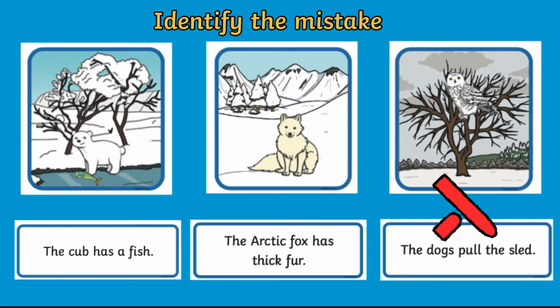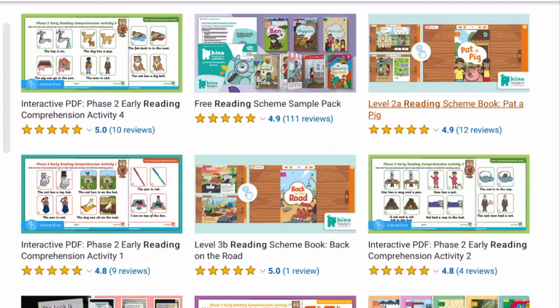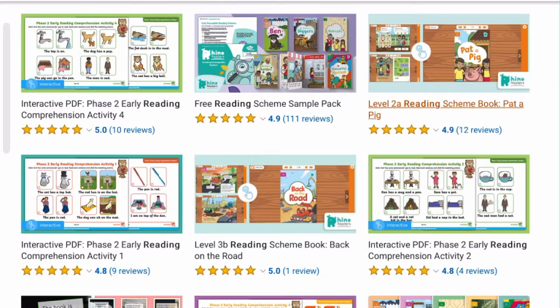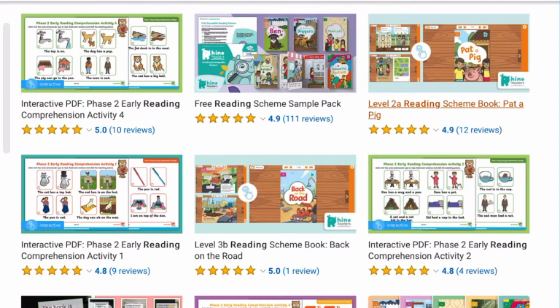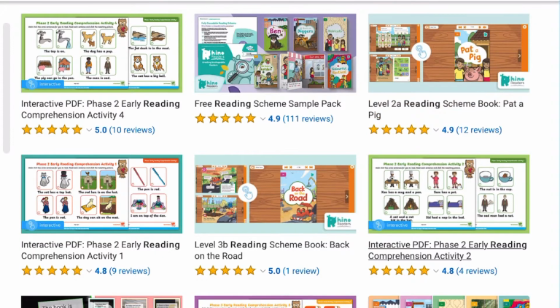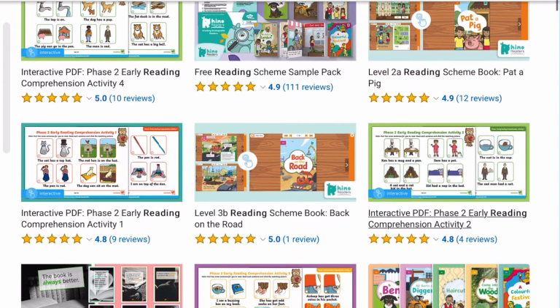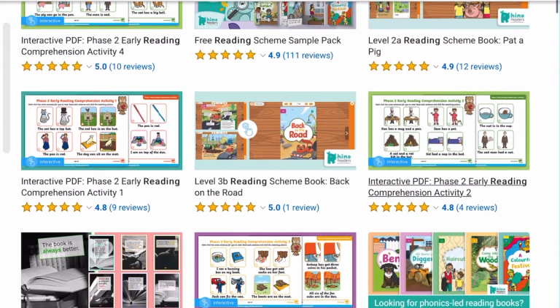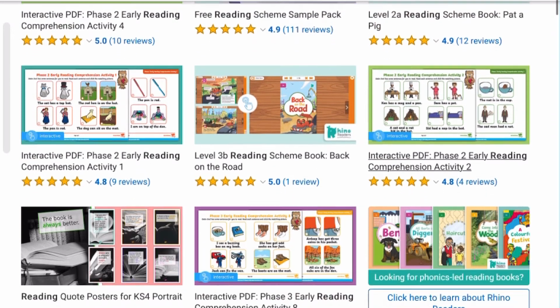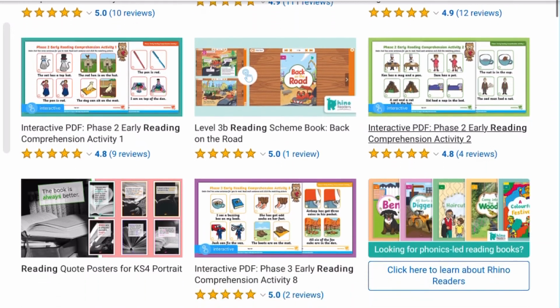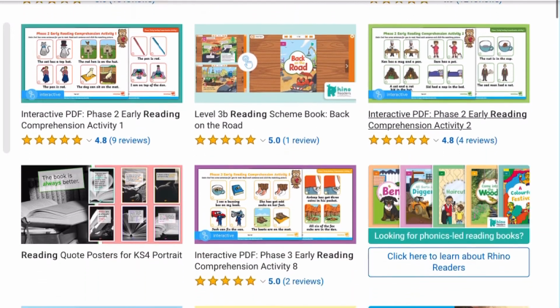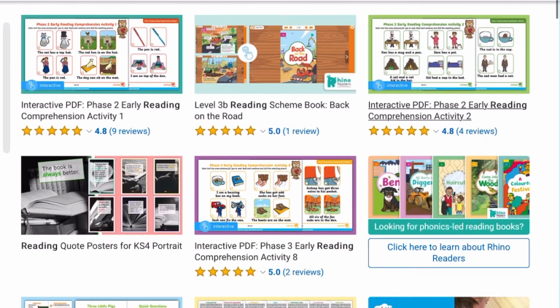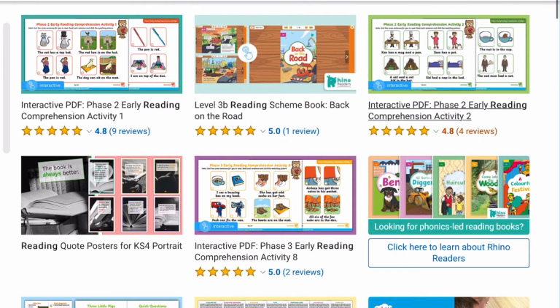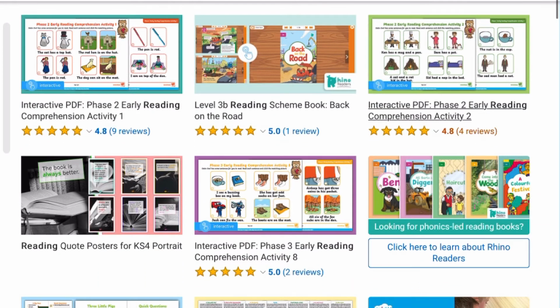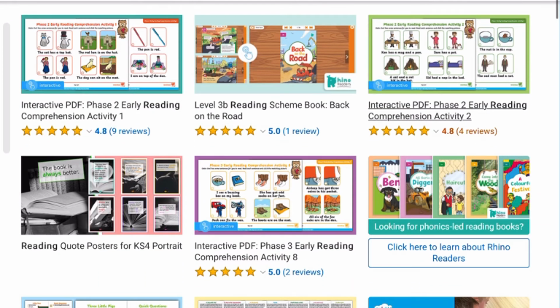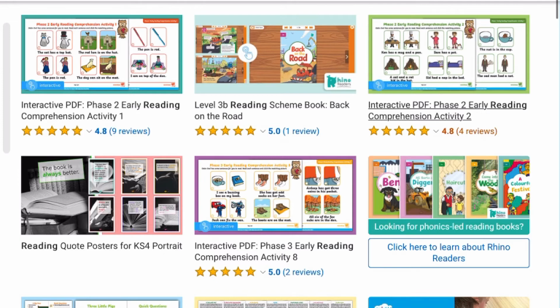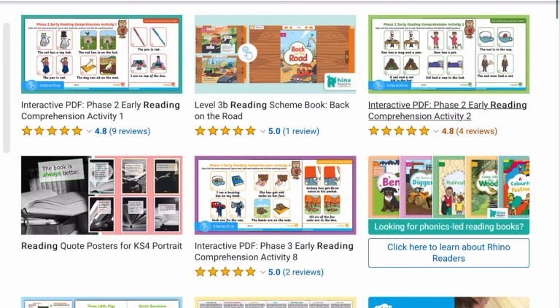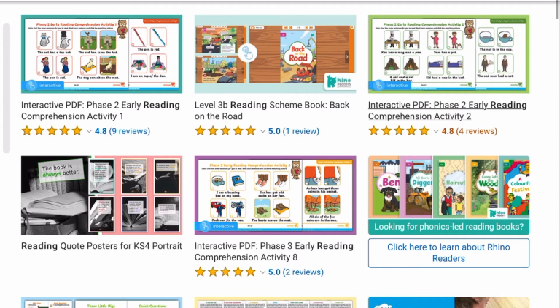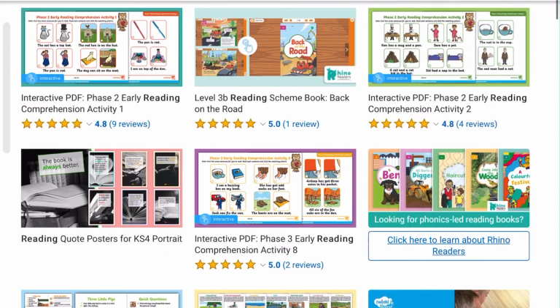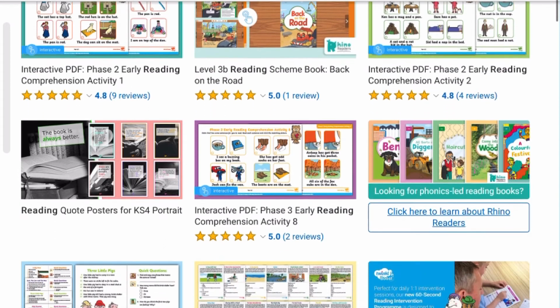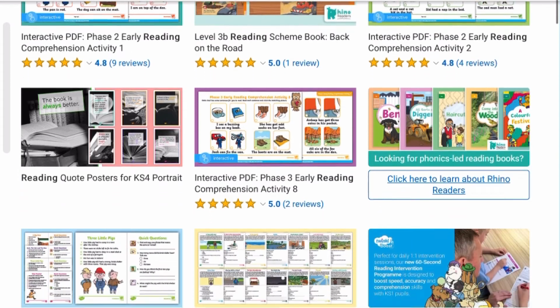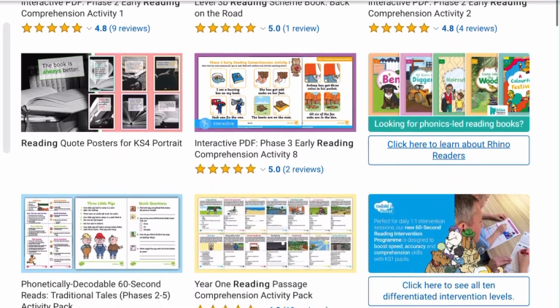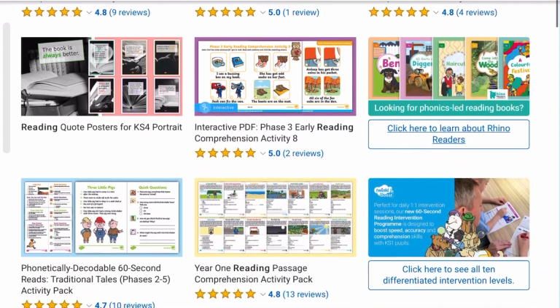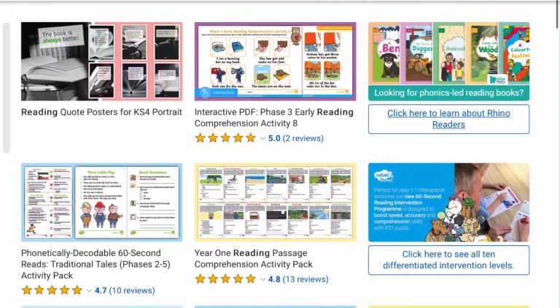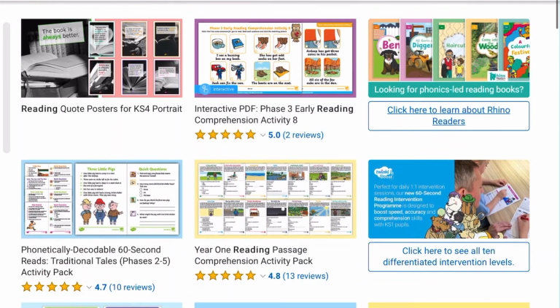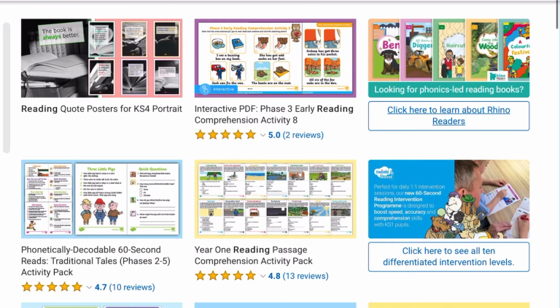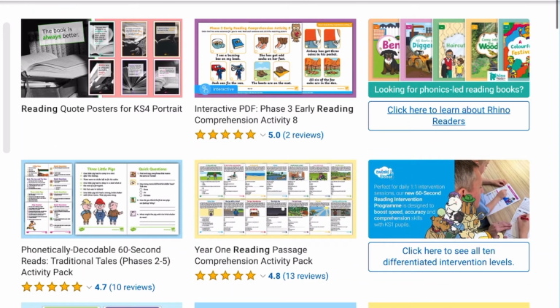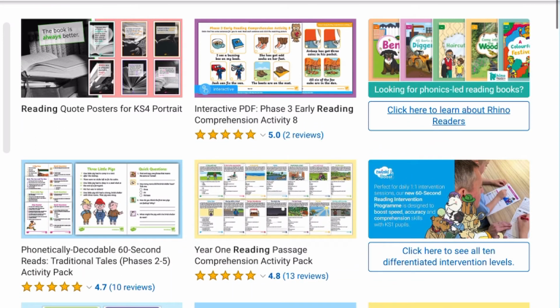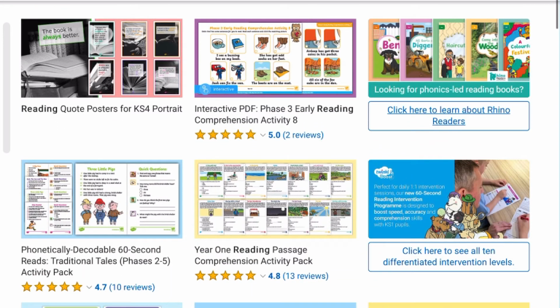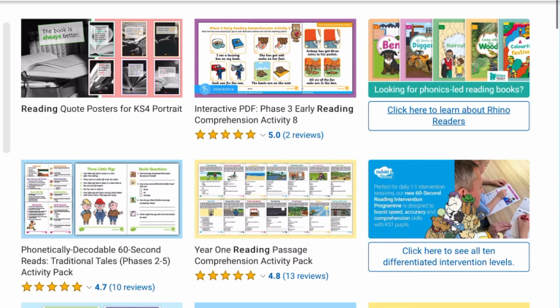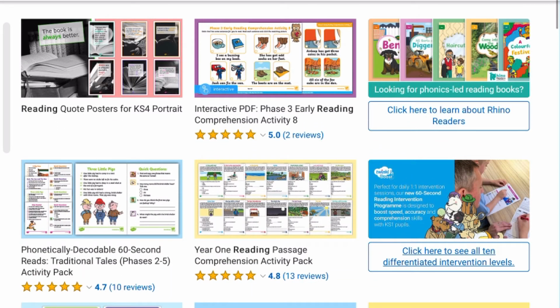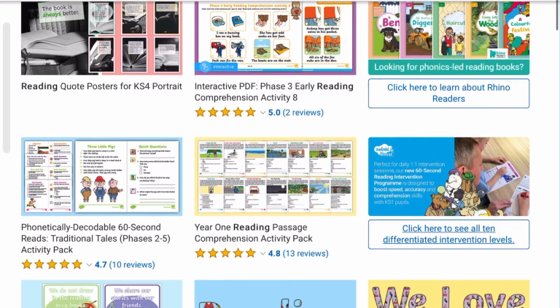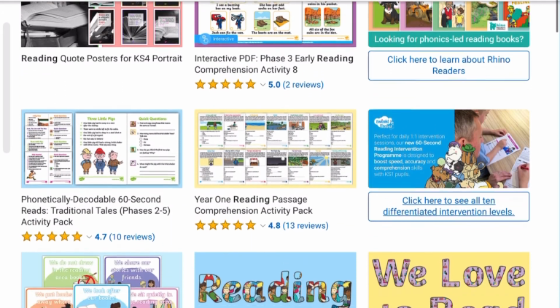You can find many more of our early years phonics and reading resources on our Twinkle website.